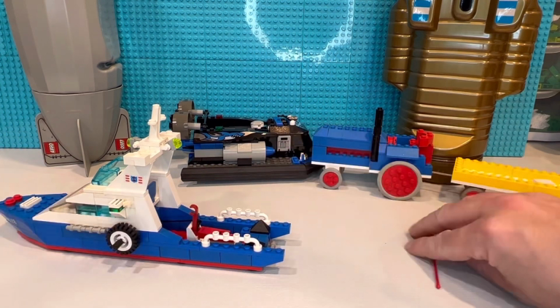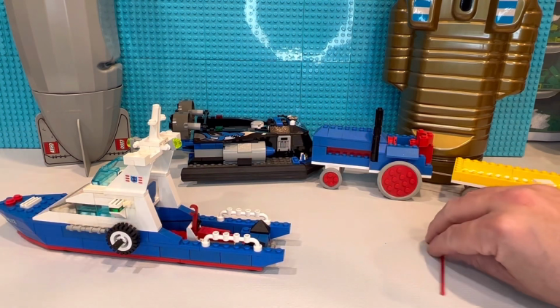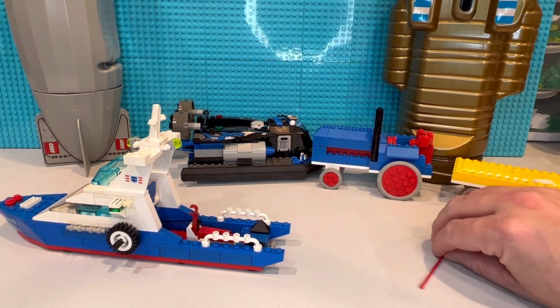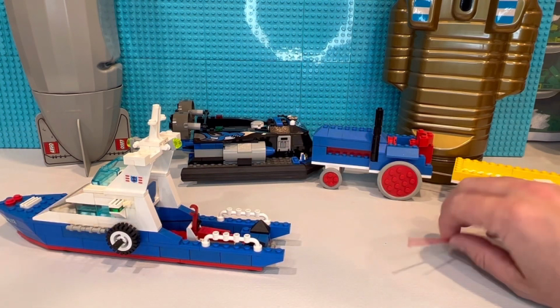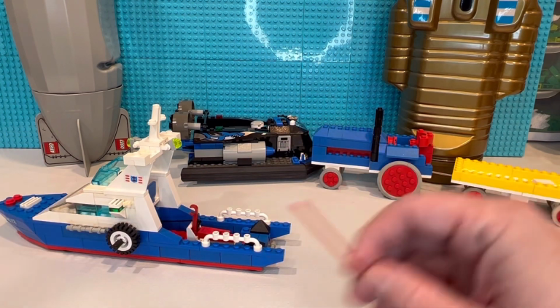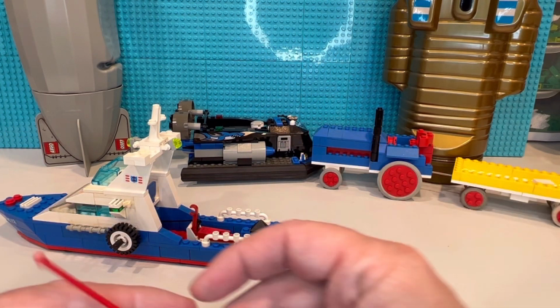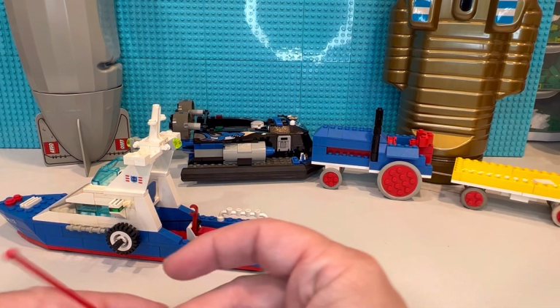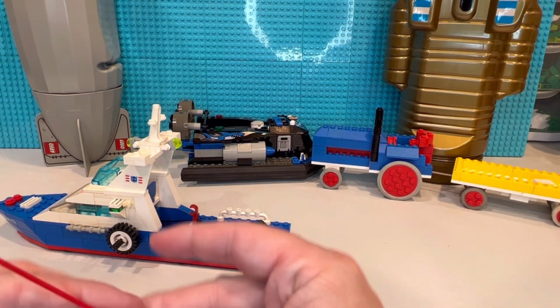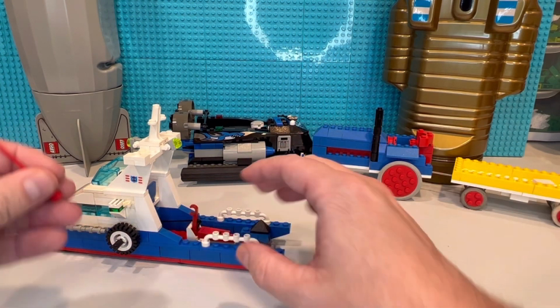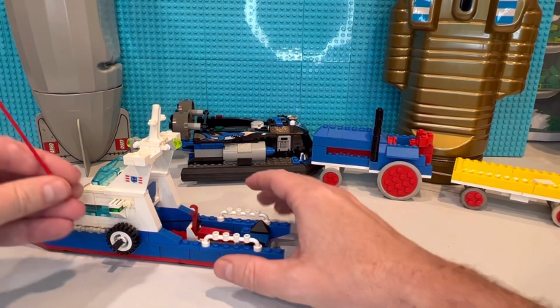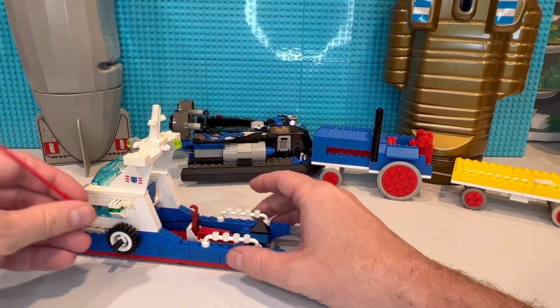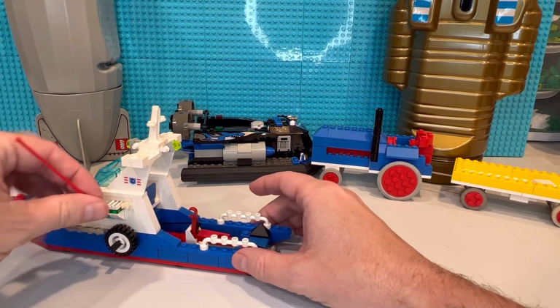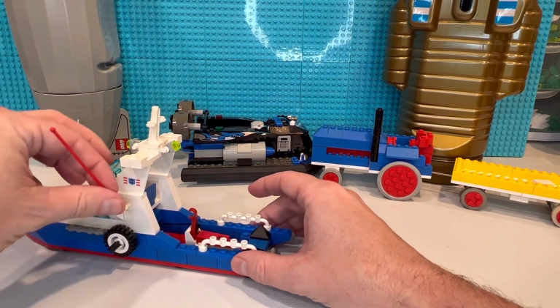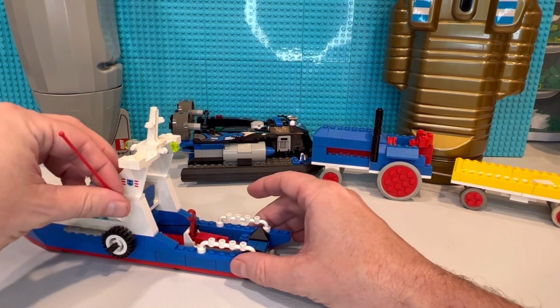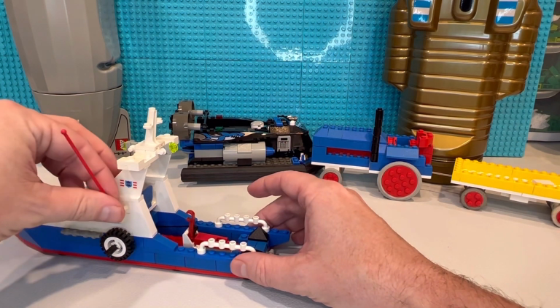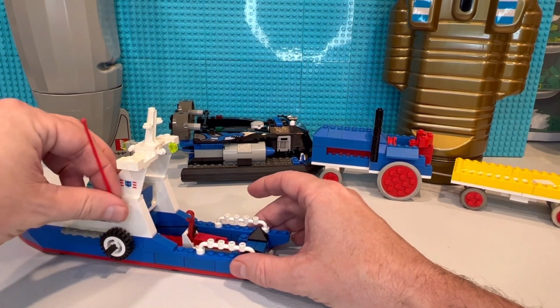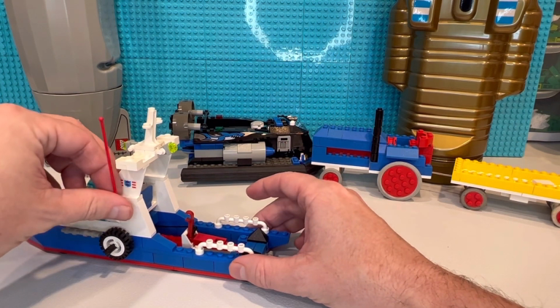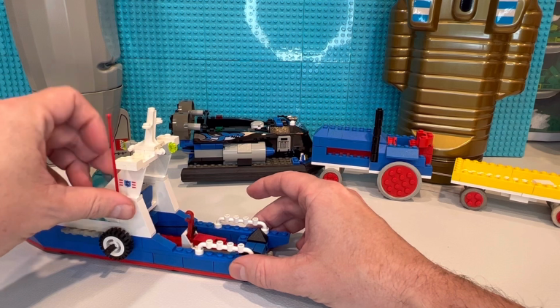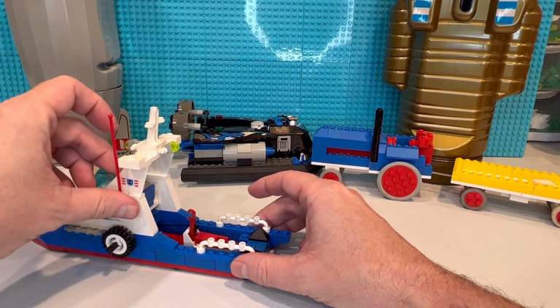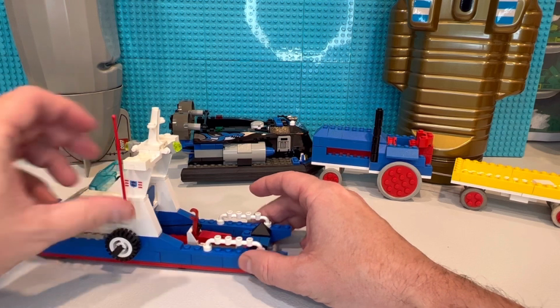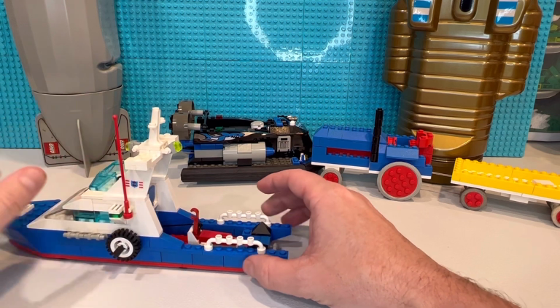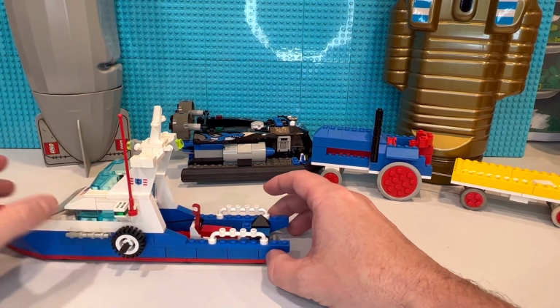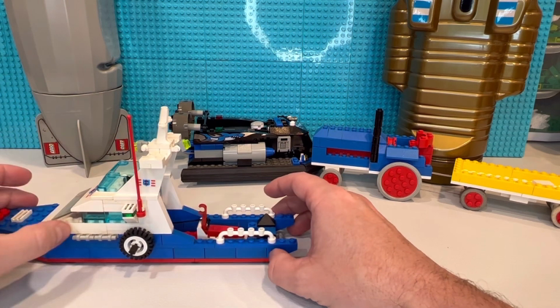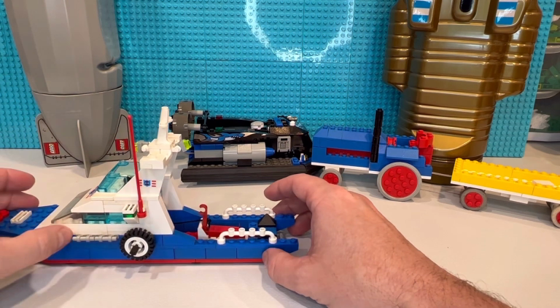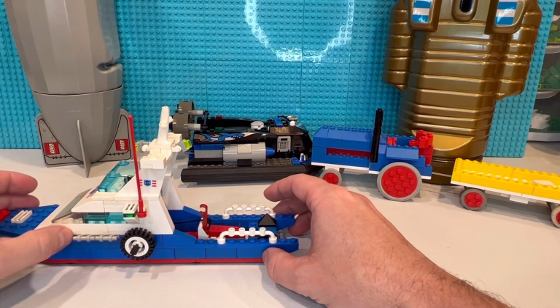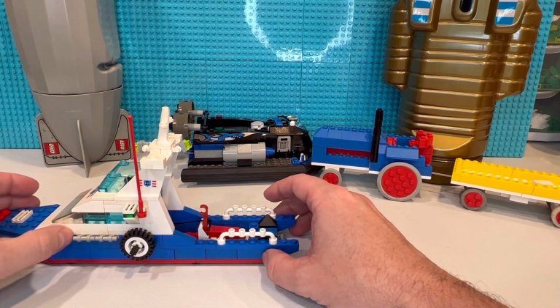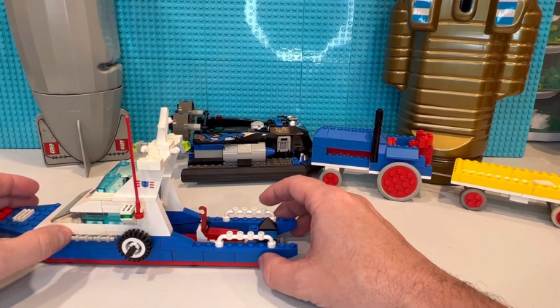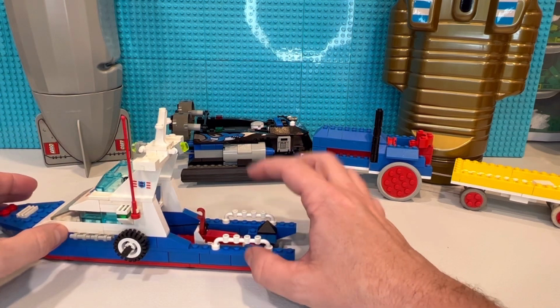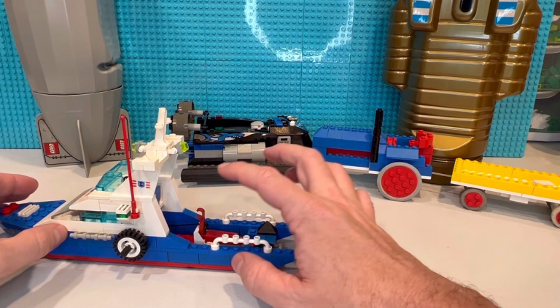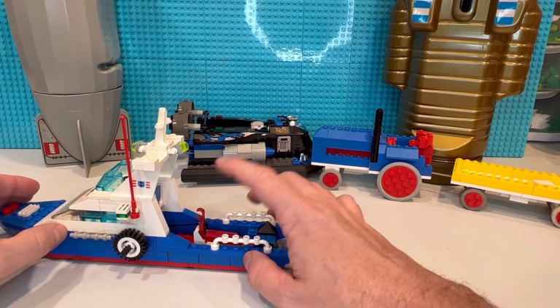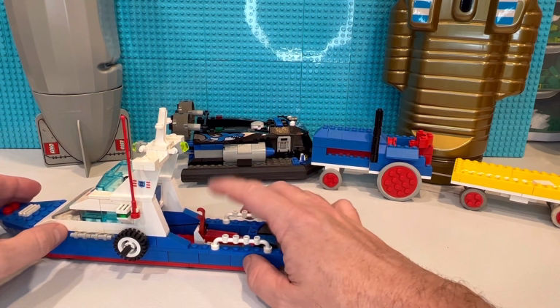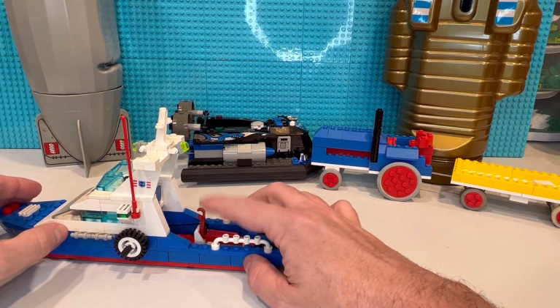Kind of weird that that's a LEGO piece — I don't know any other set that this was in.